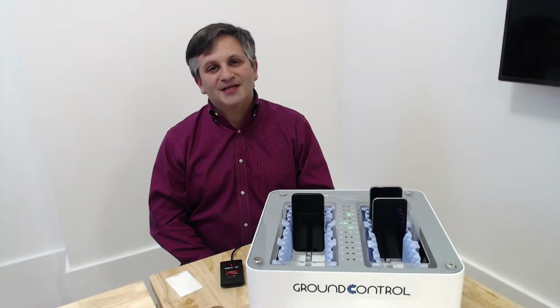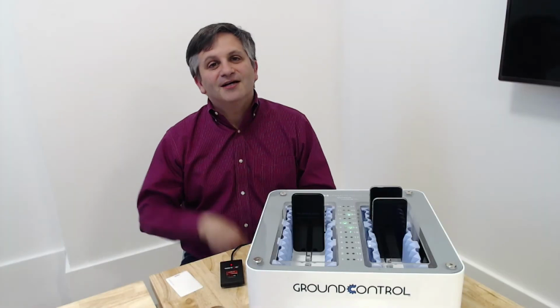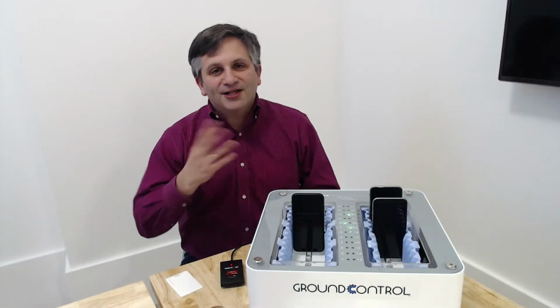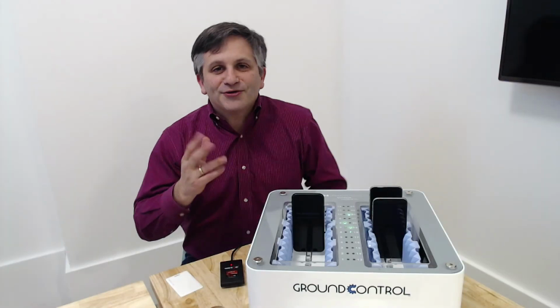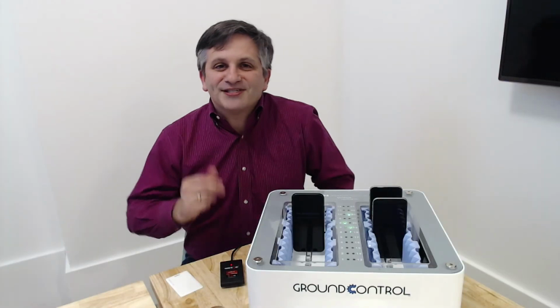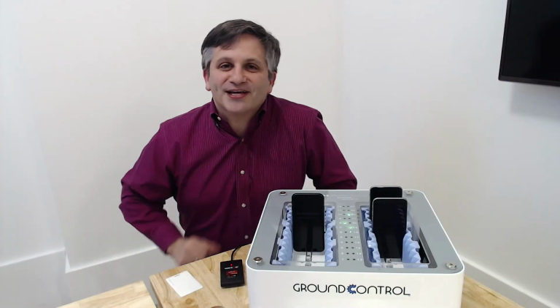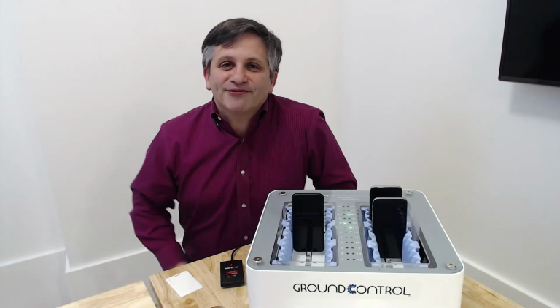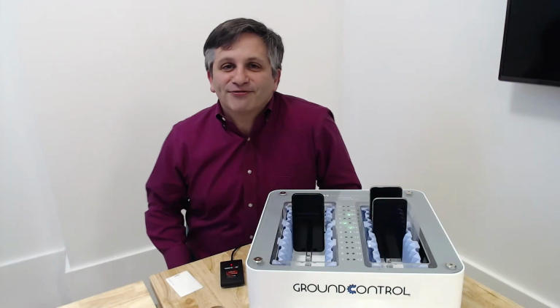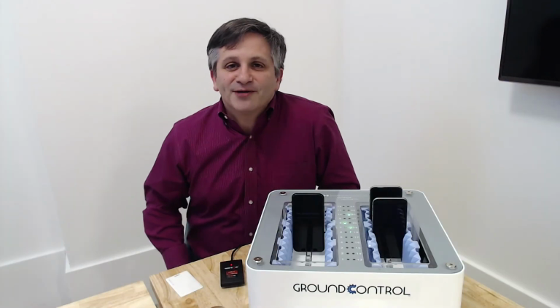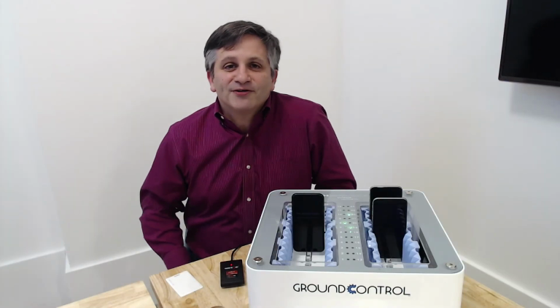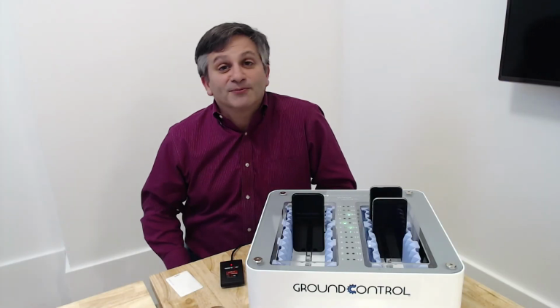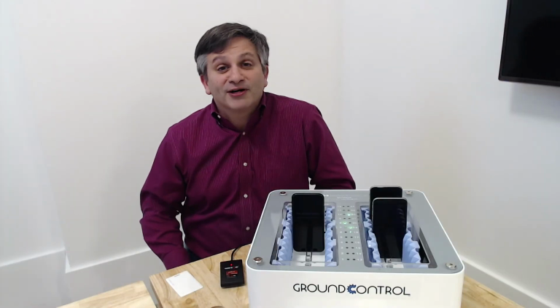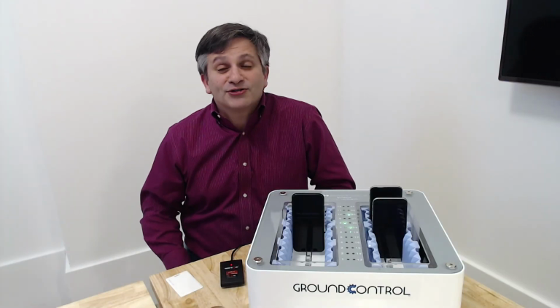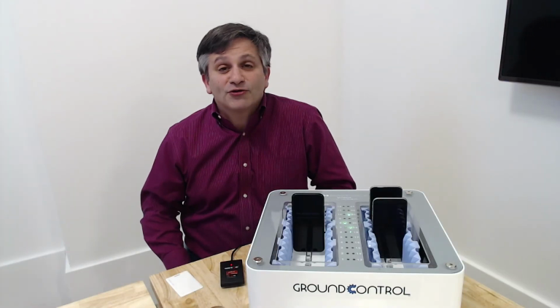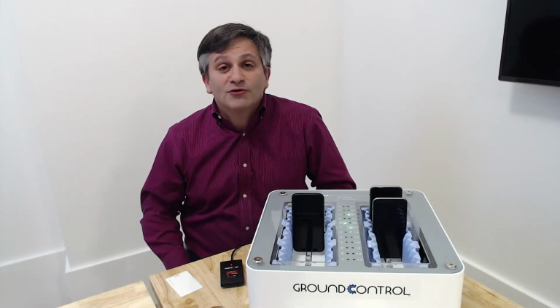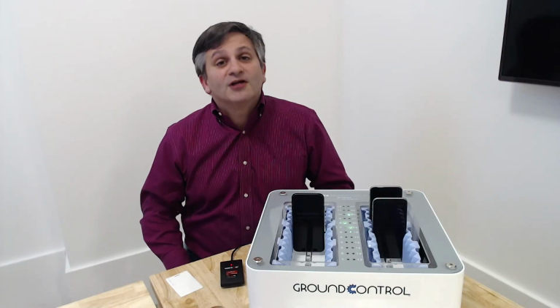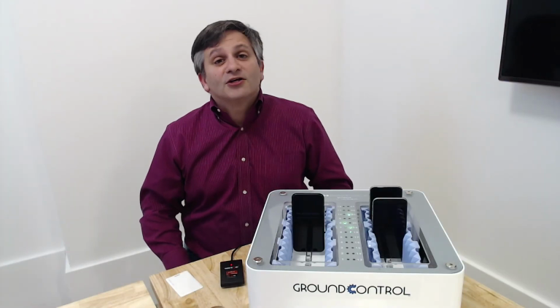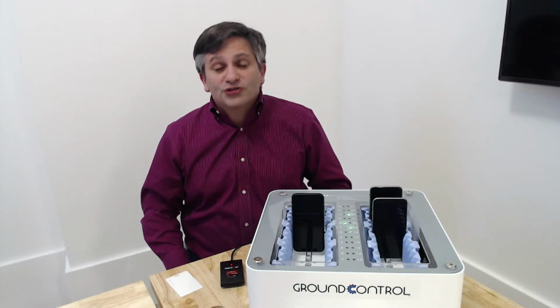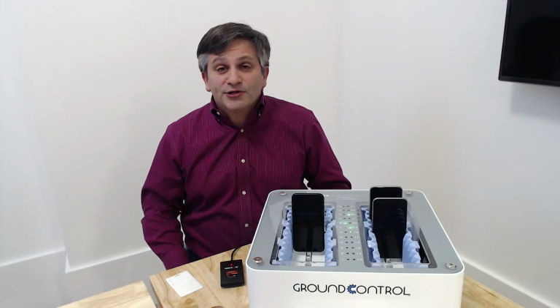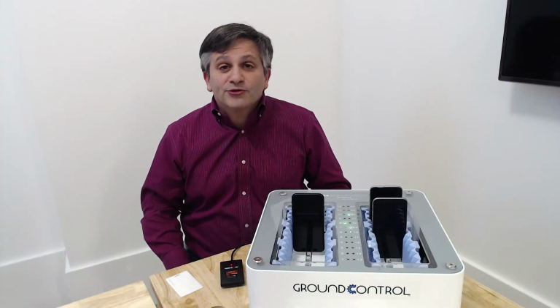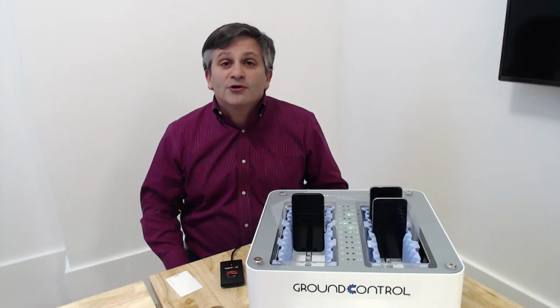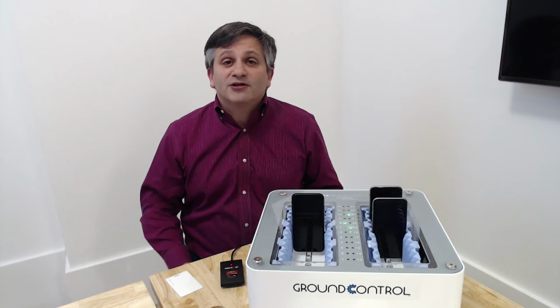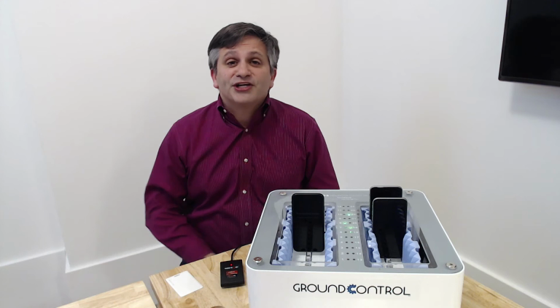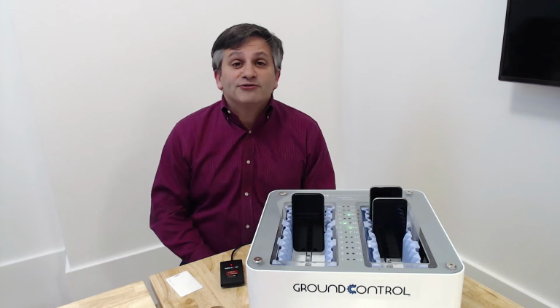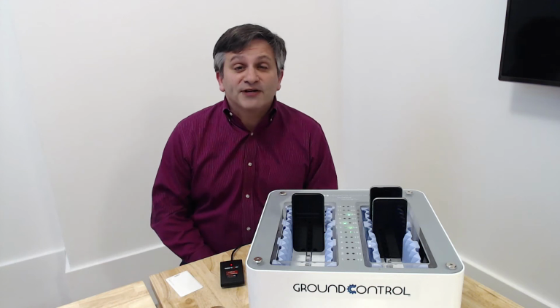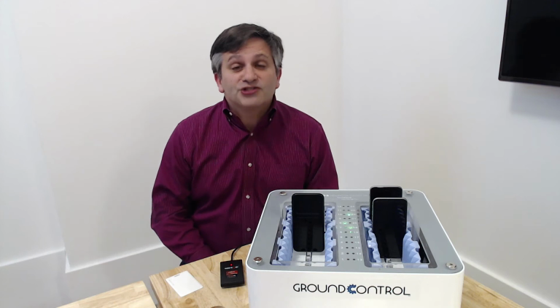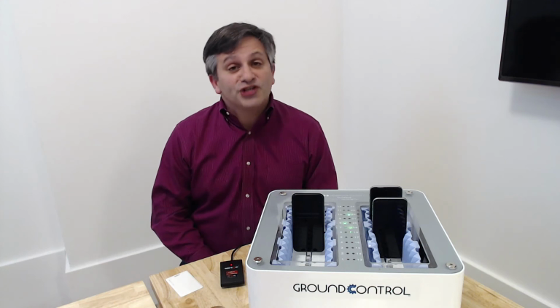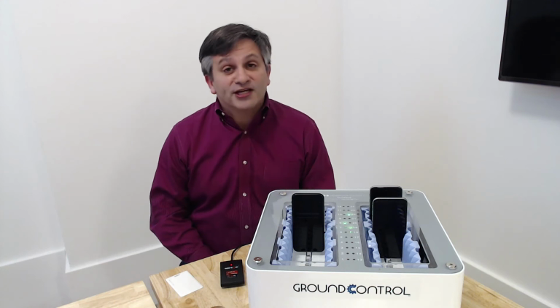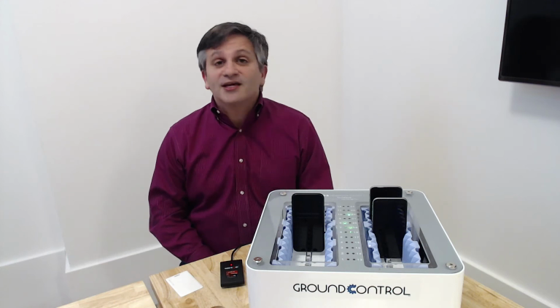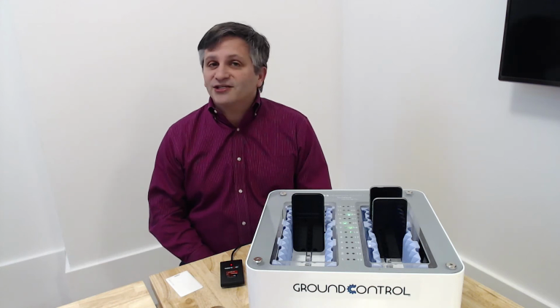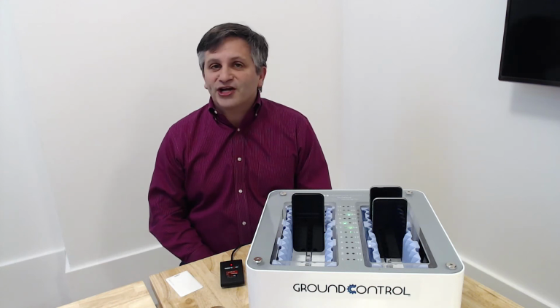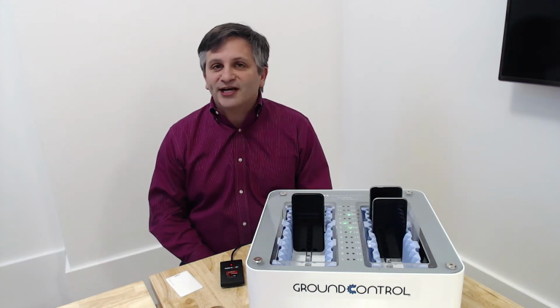Hello, this is Aaron Freimark from Ground Control showing you our shared device check-in and check-out.